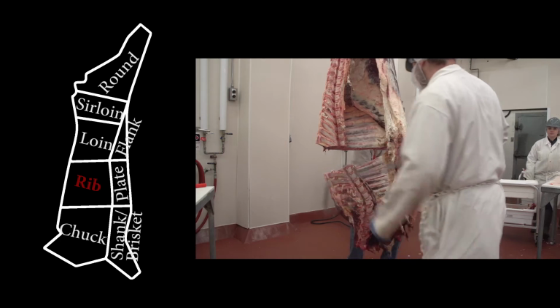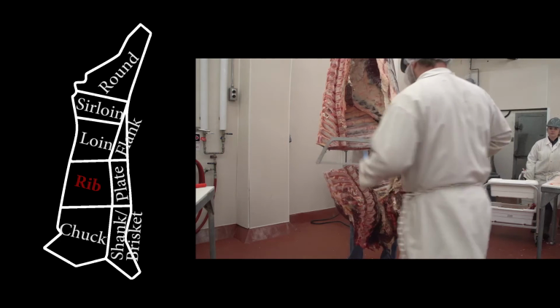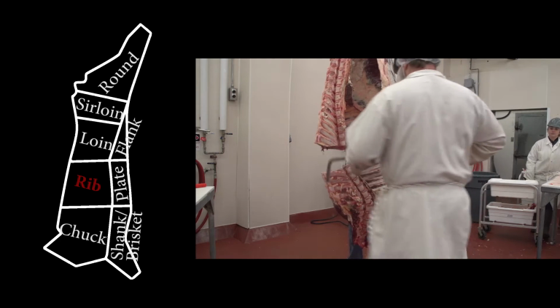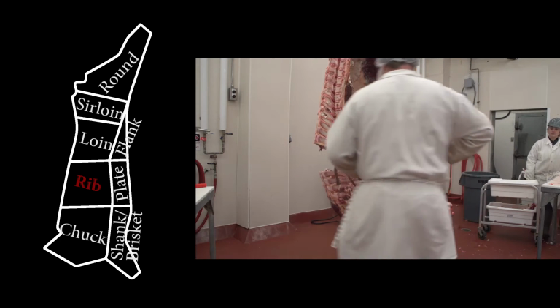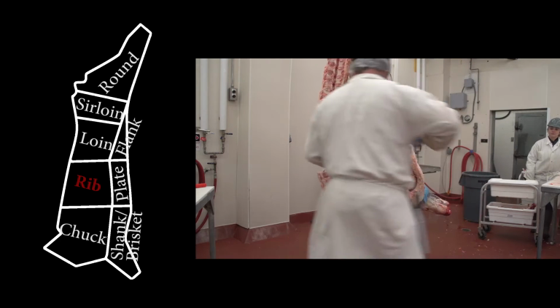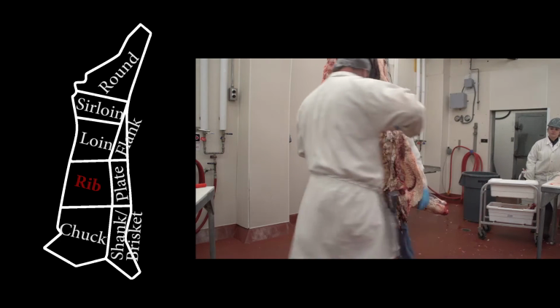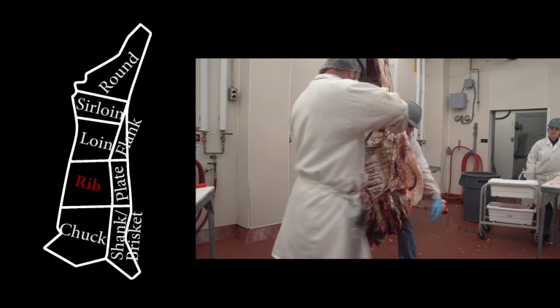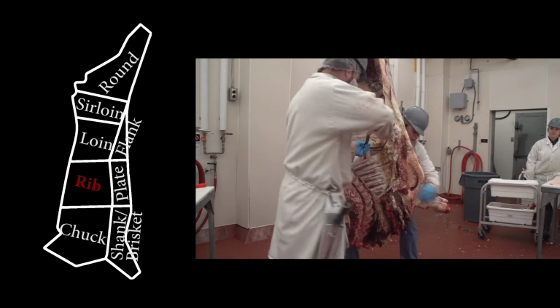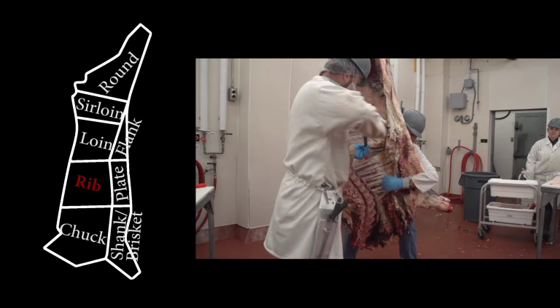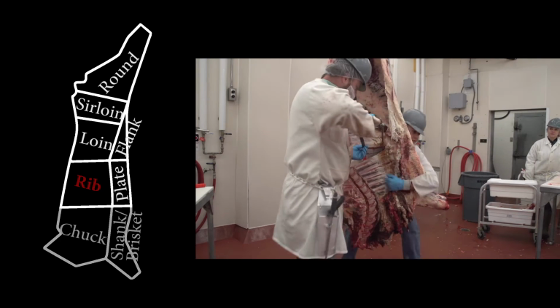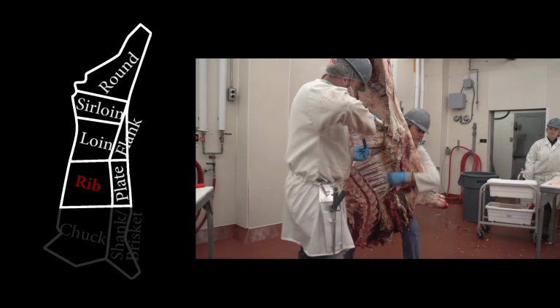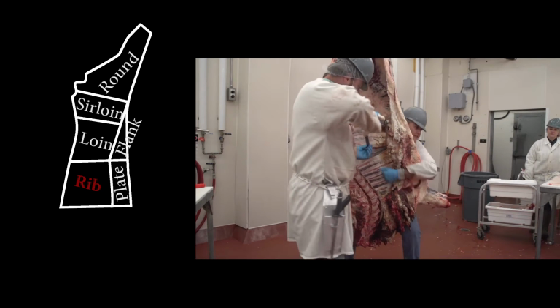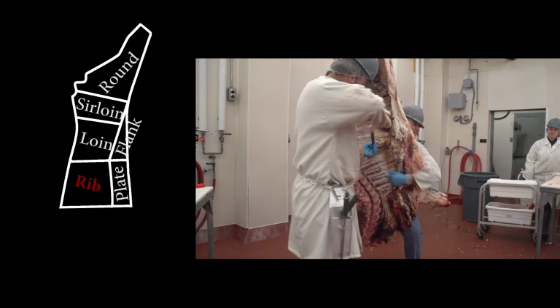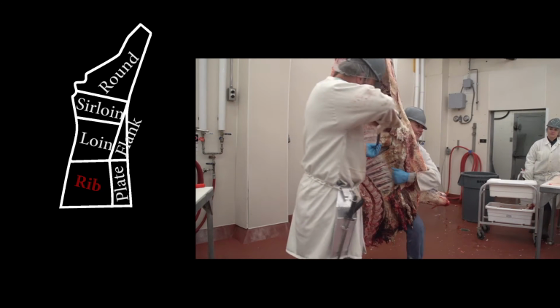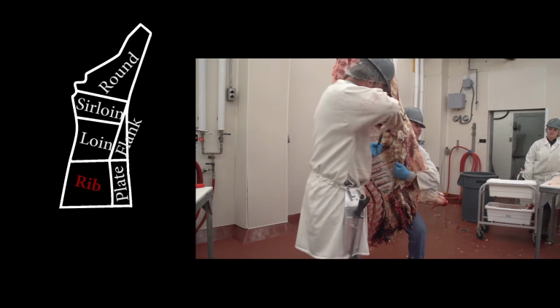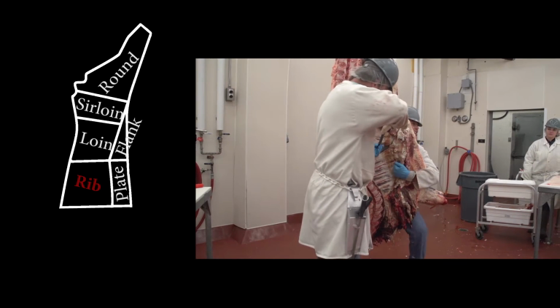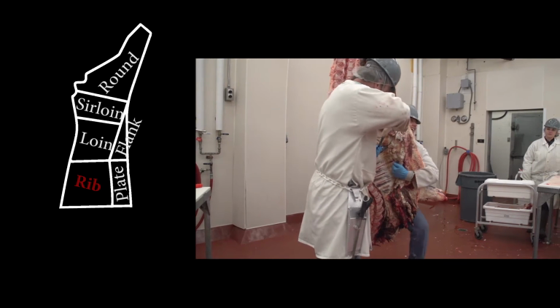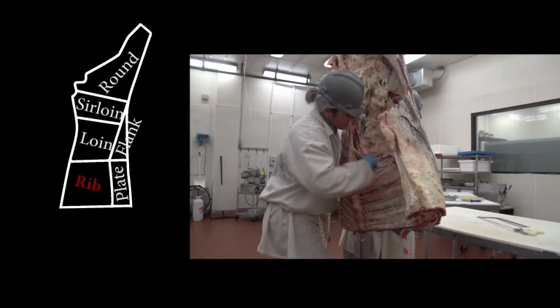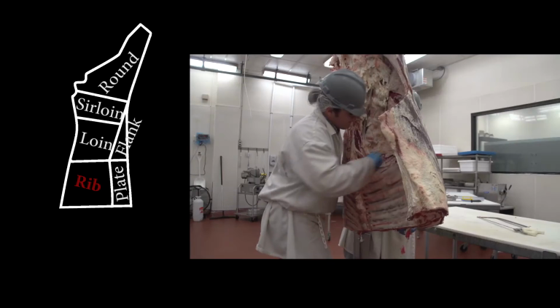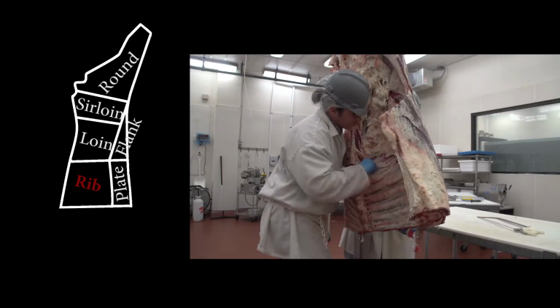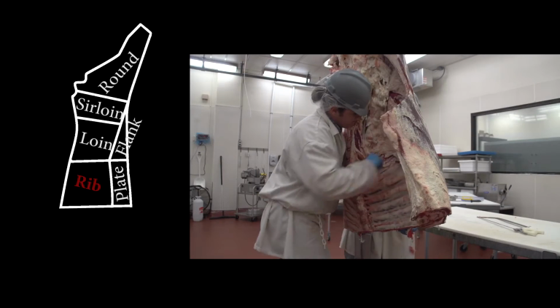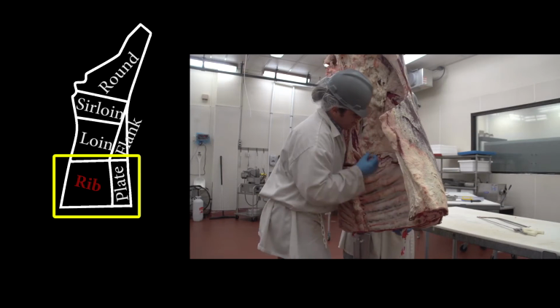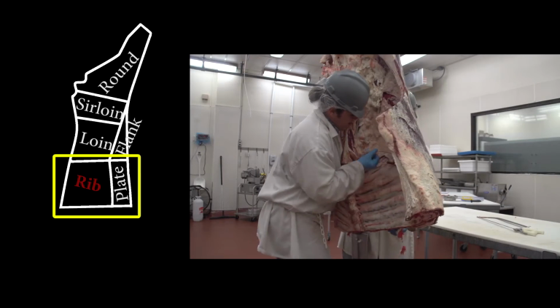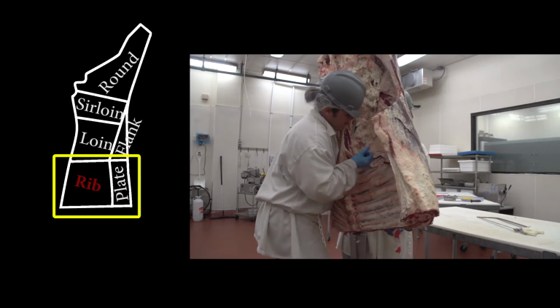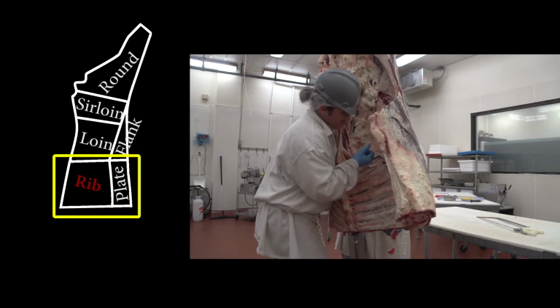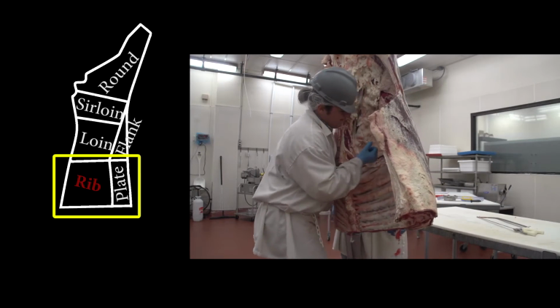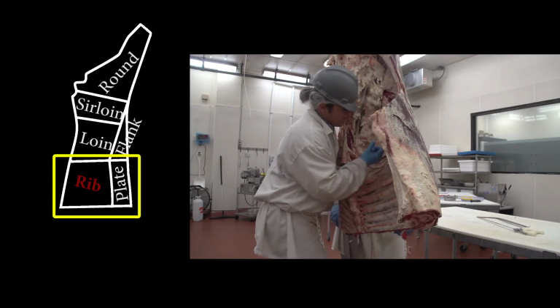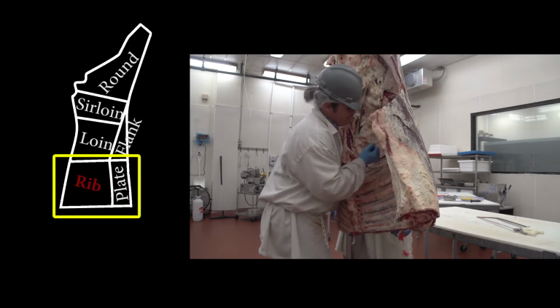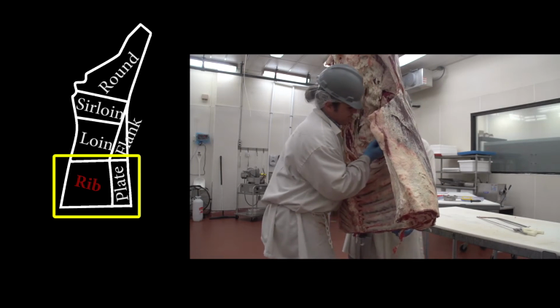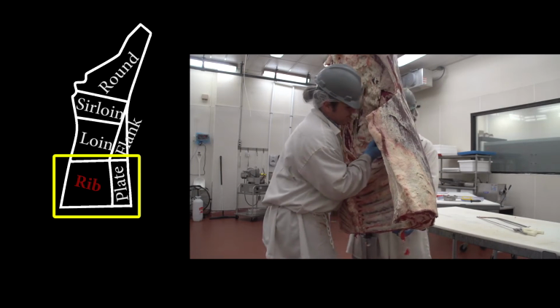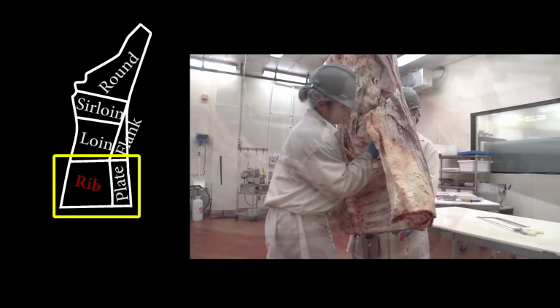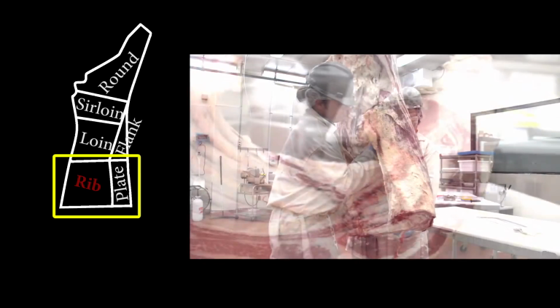The process begins with the removal of the shoulder or chuck primal. Next, the rib primal is cut from the carcass.